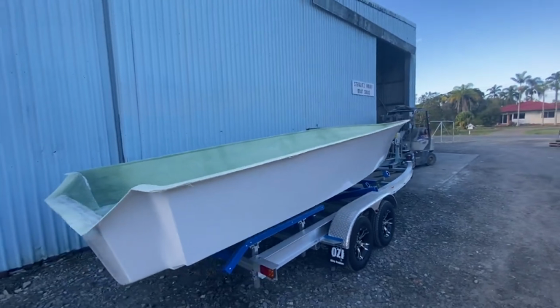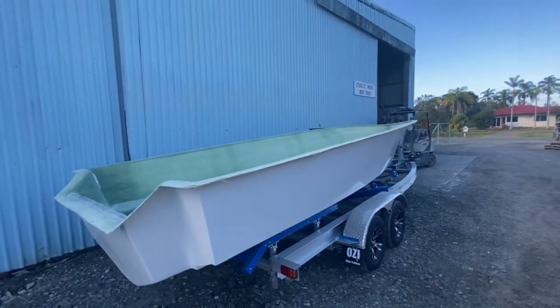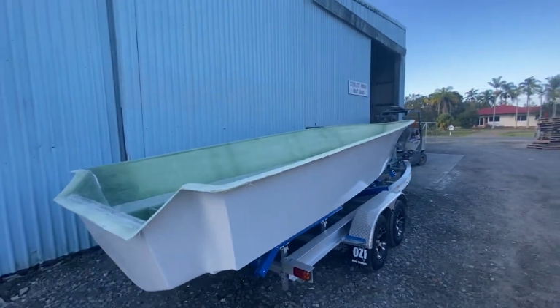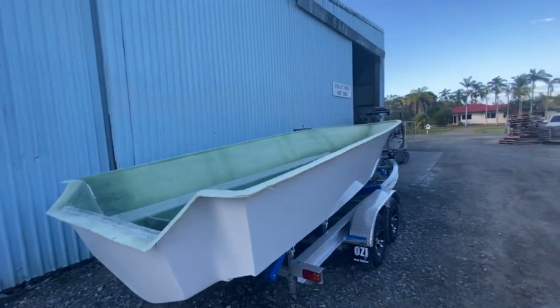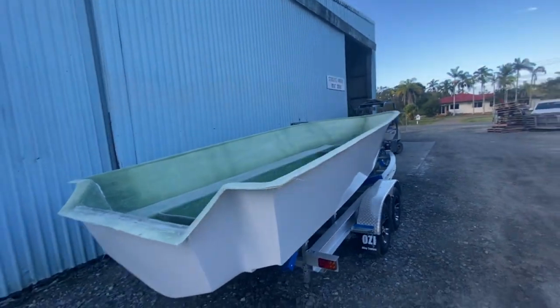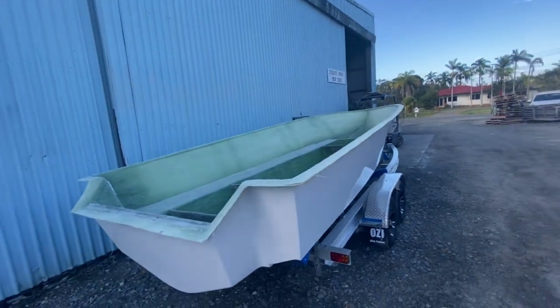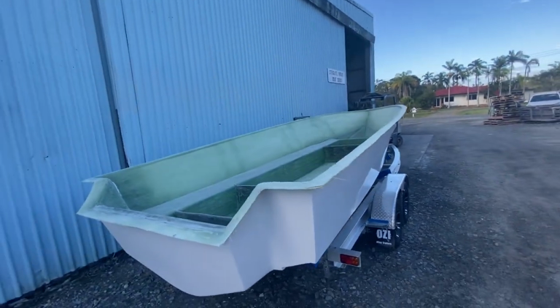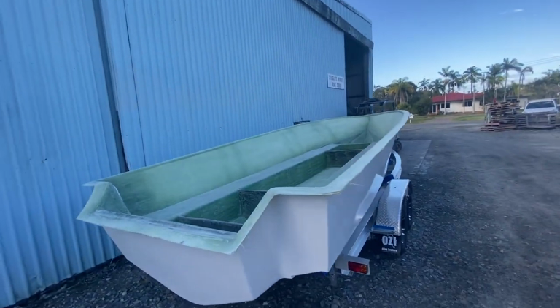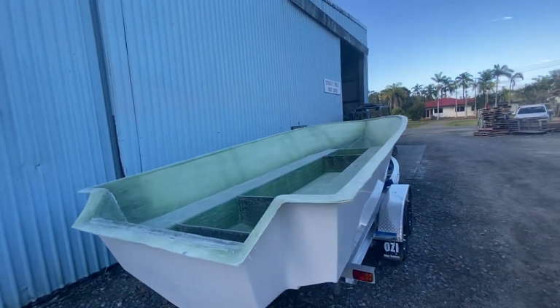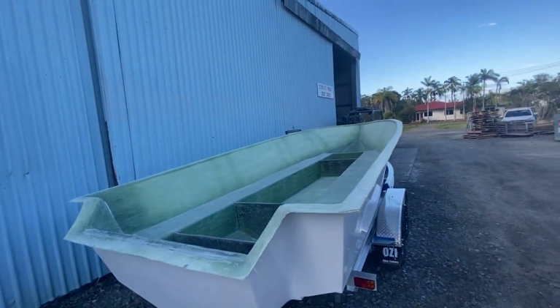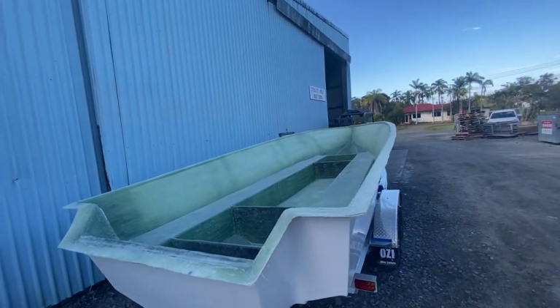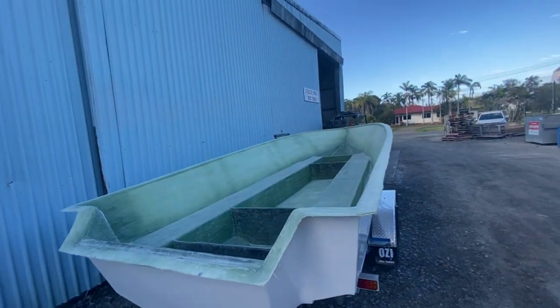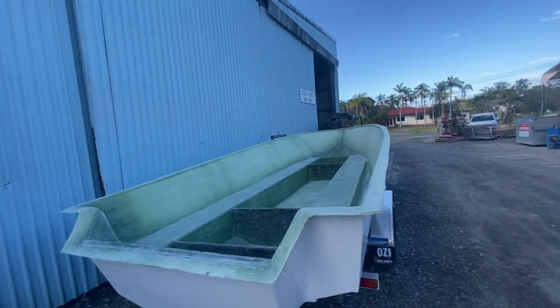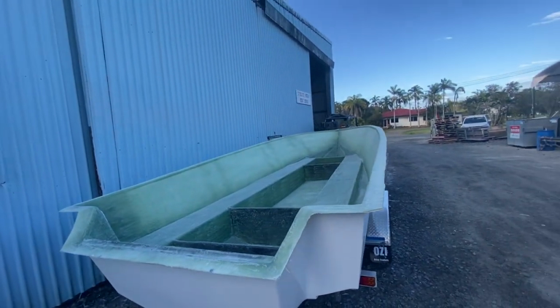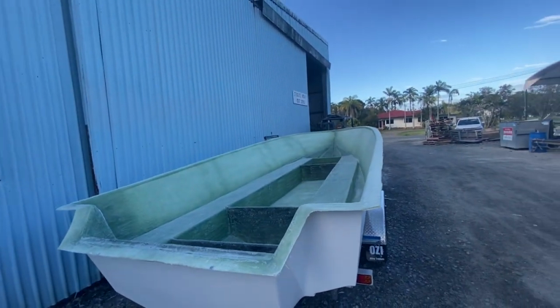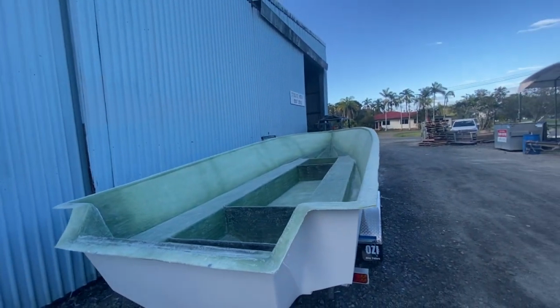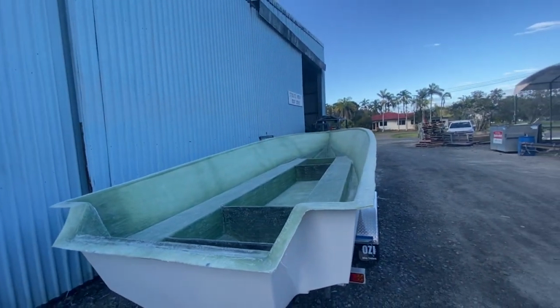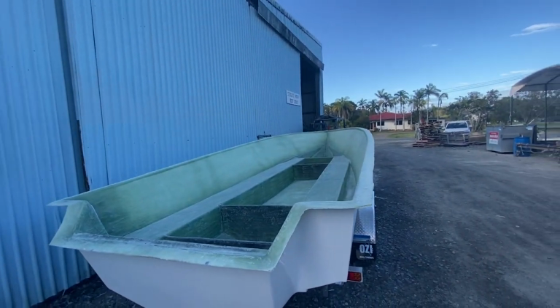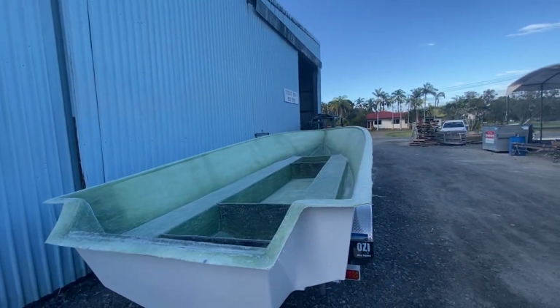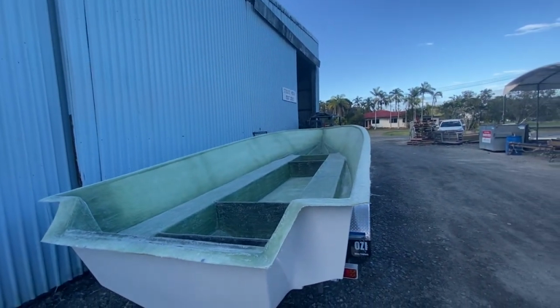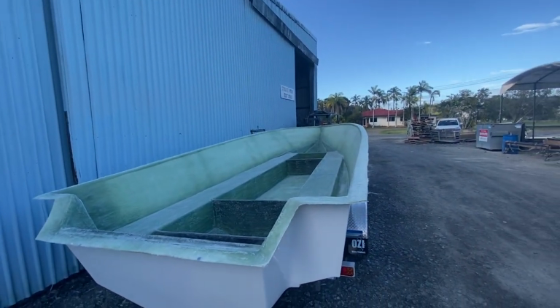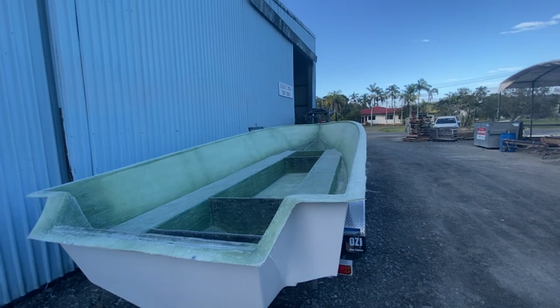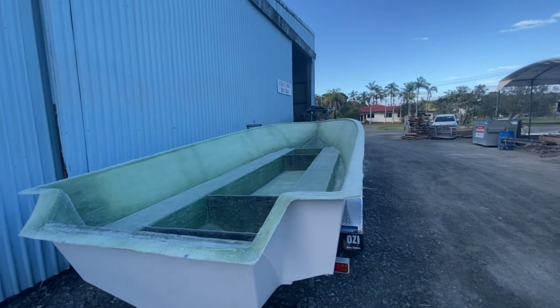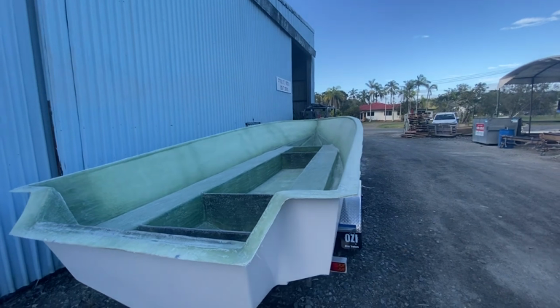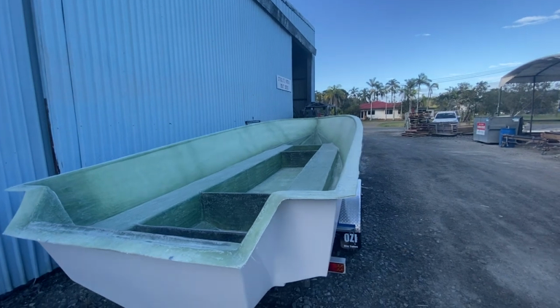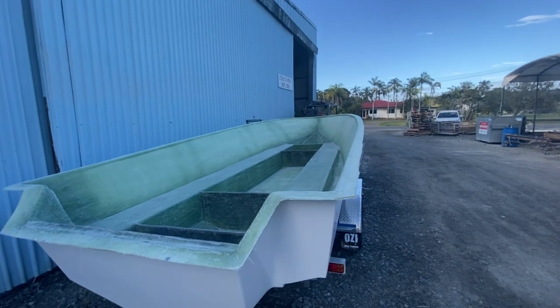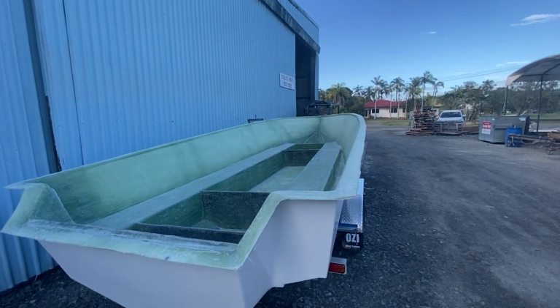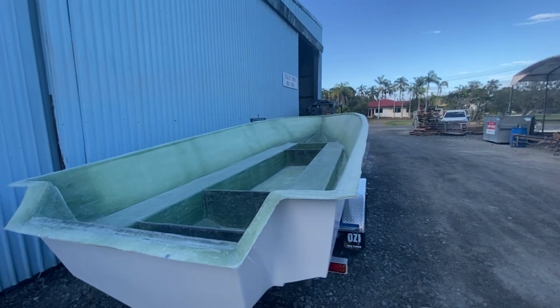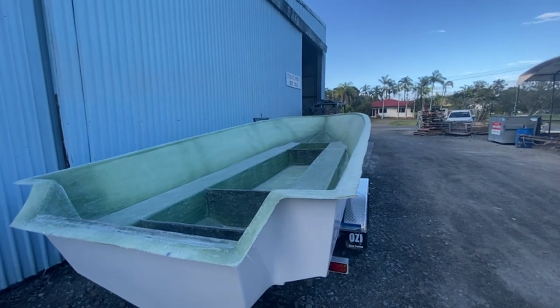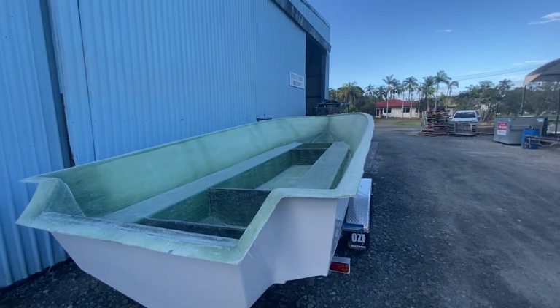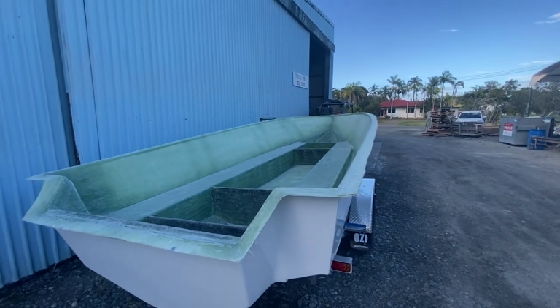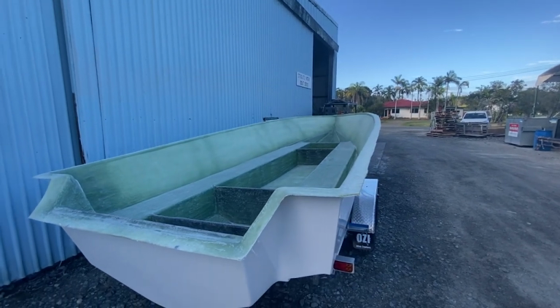I've still got the floor to go down, fuel tank to go in, lots to be done but we'll get the boat next door and into assembly.